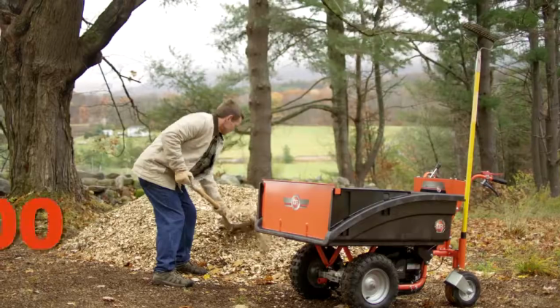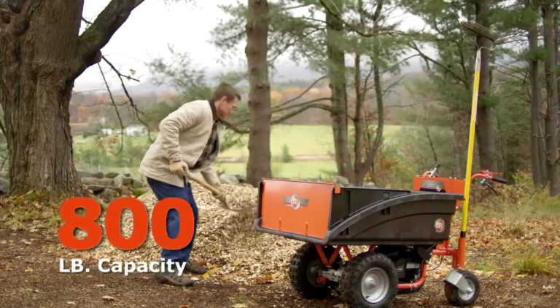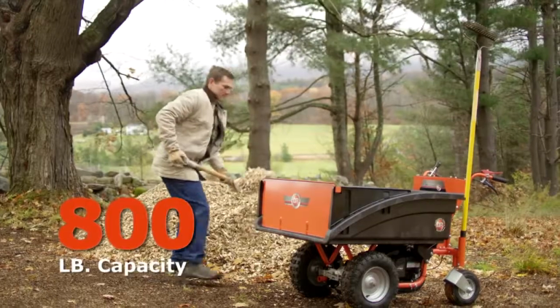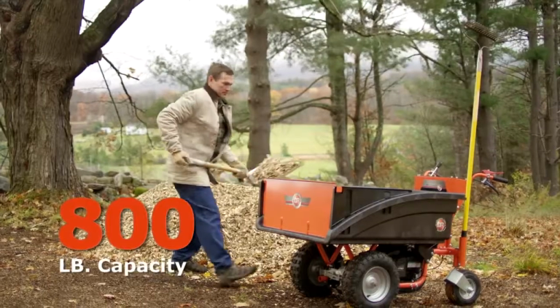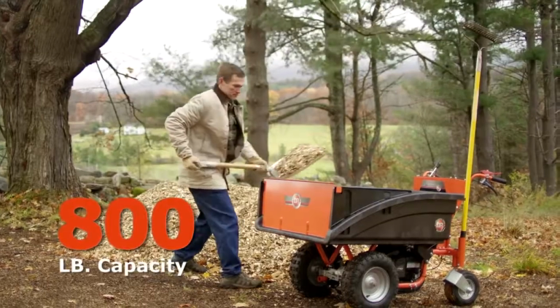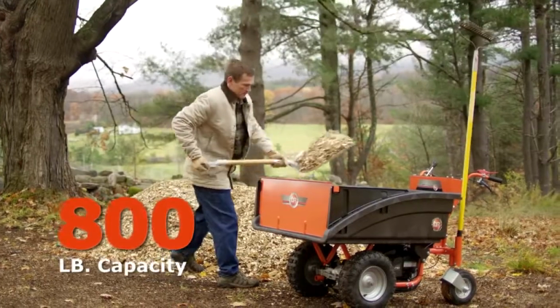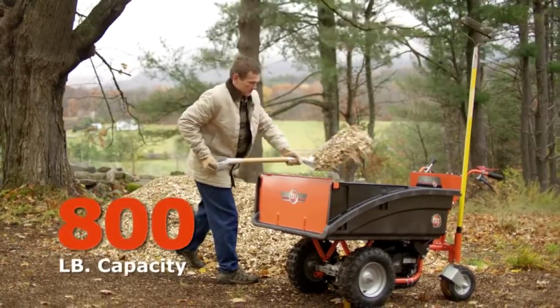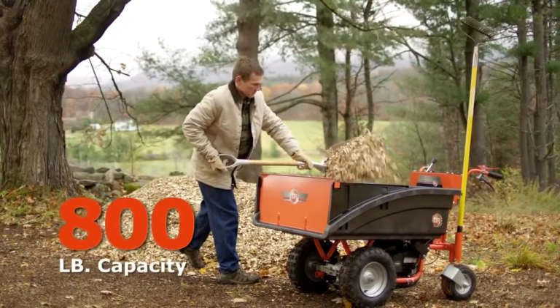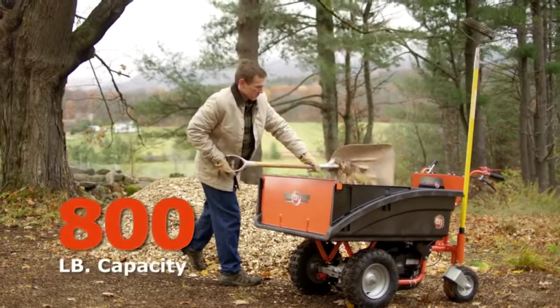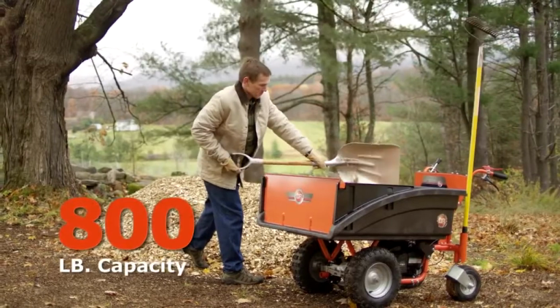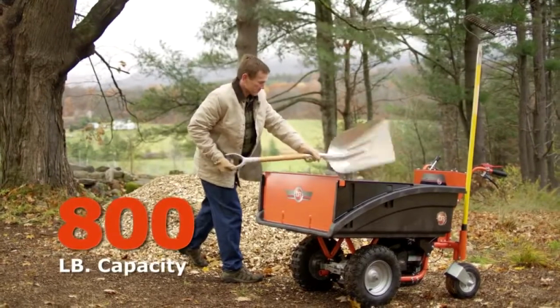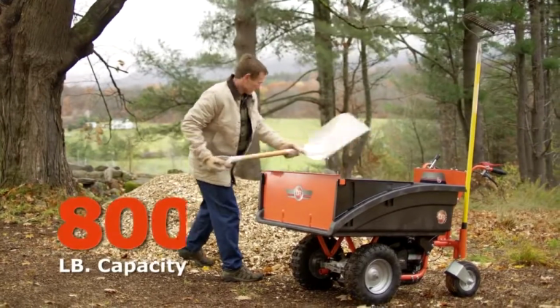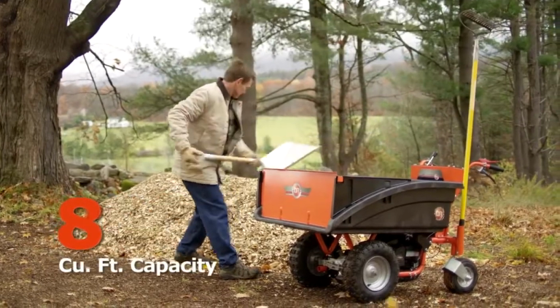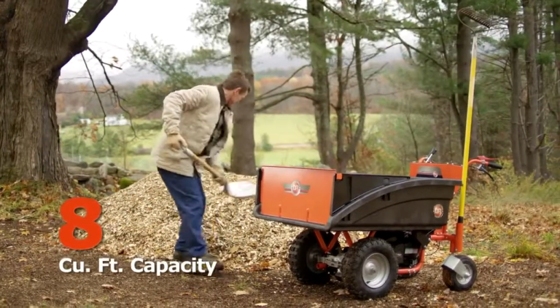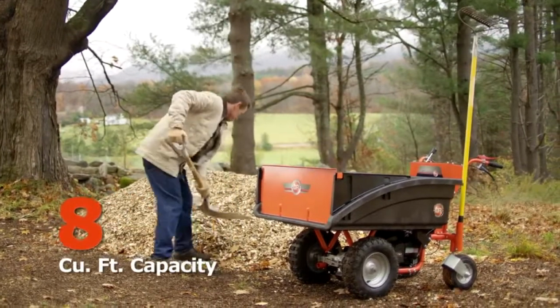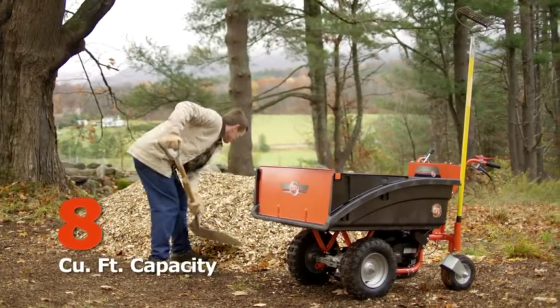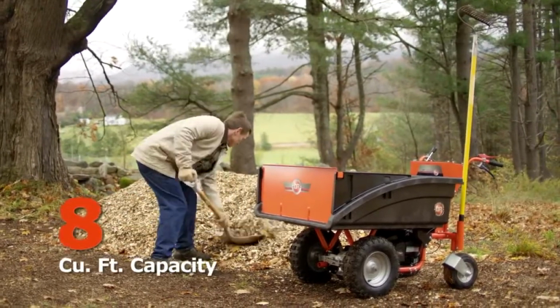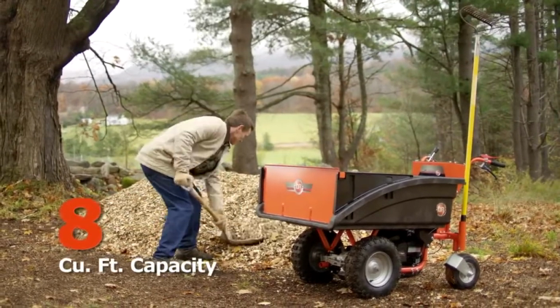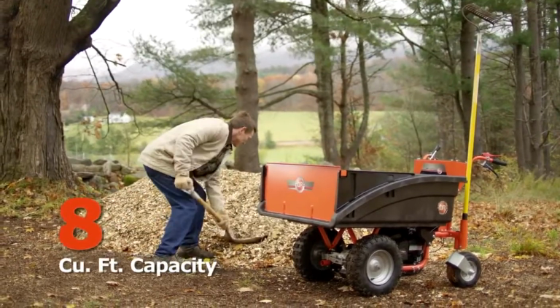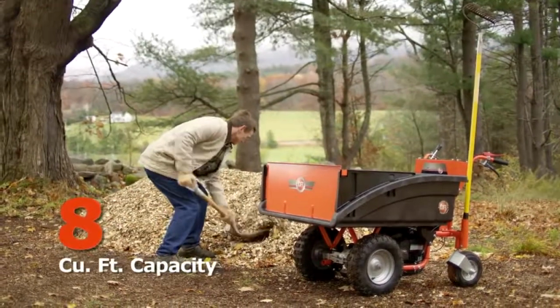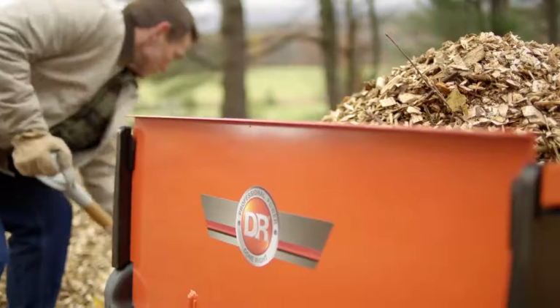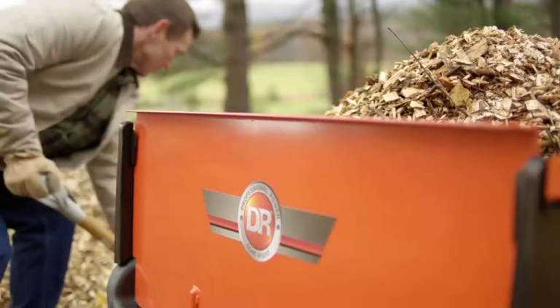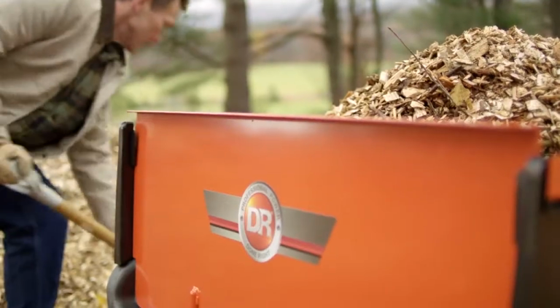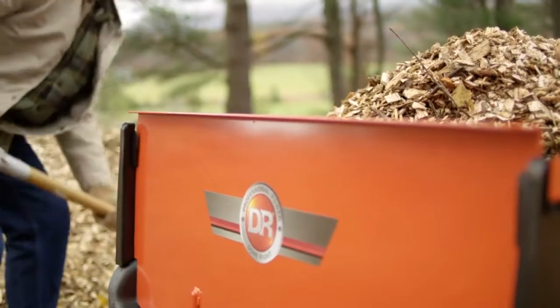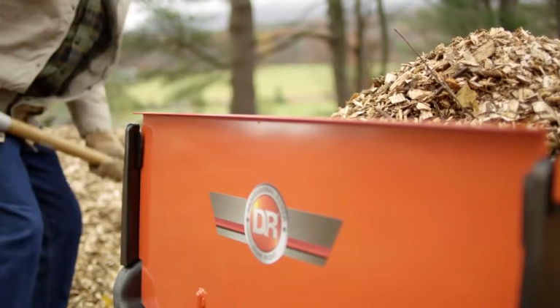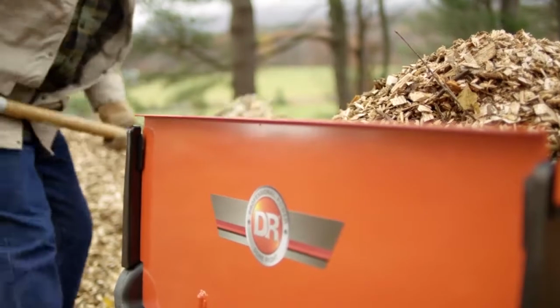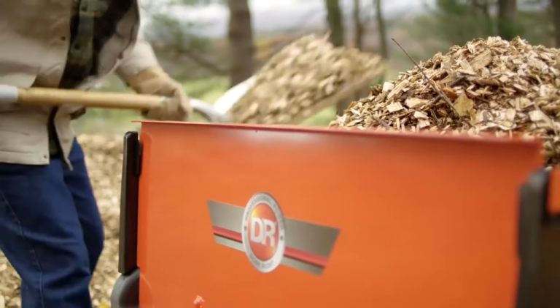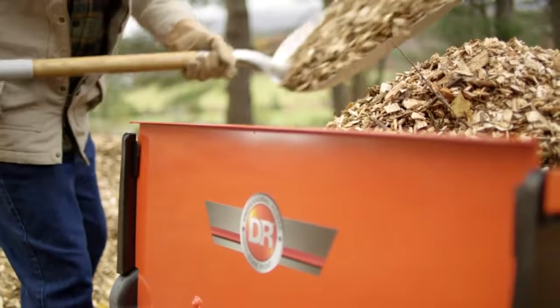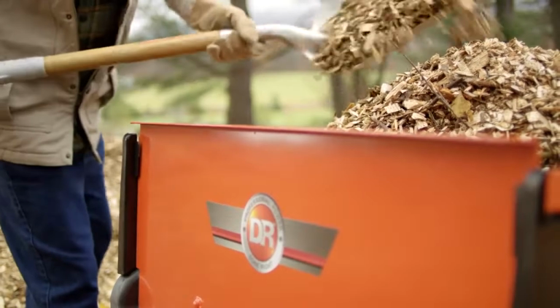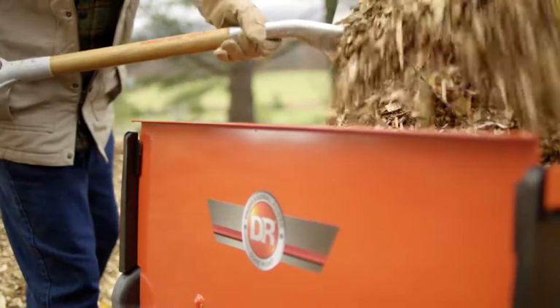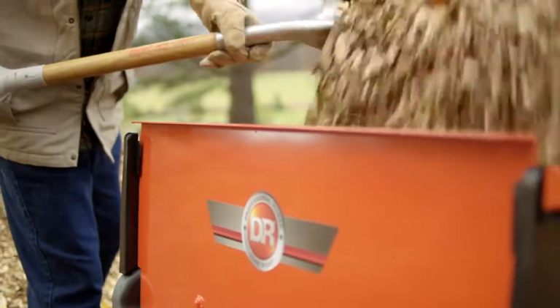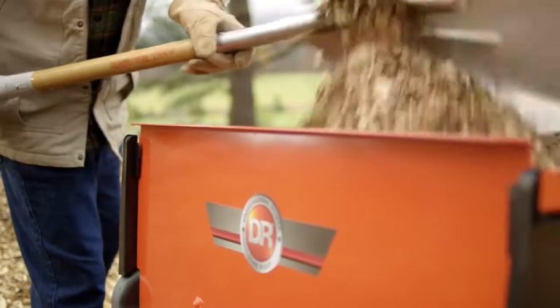The Pro XL model's 800 pound and 8 cubic foot capacity means you can haul the heaviest loads with confidence.